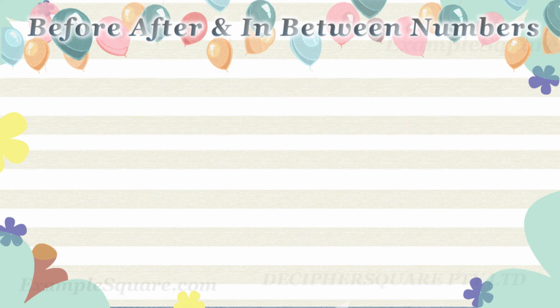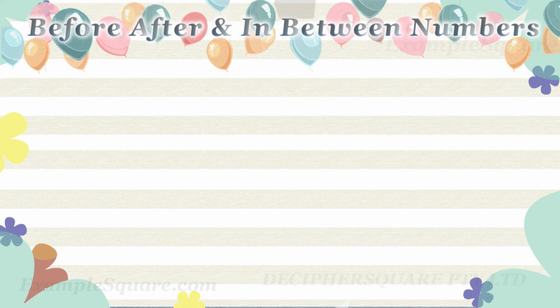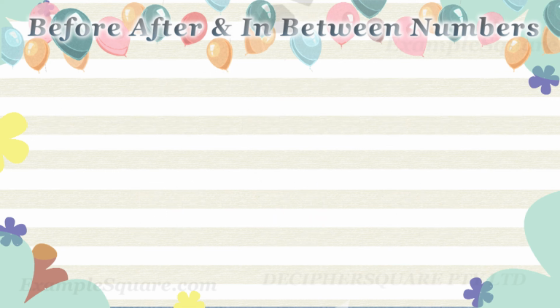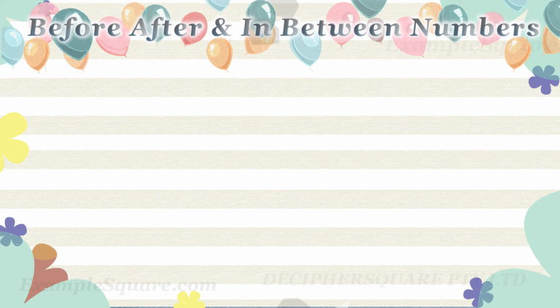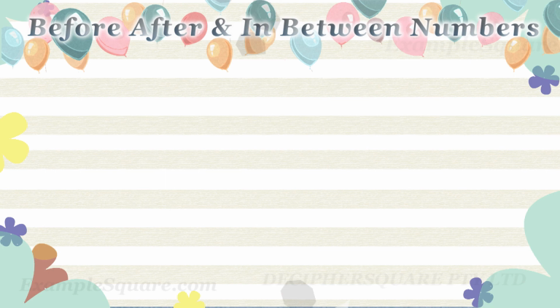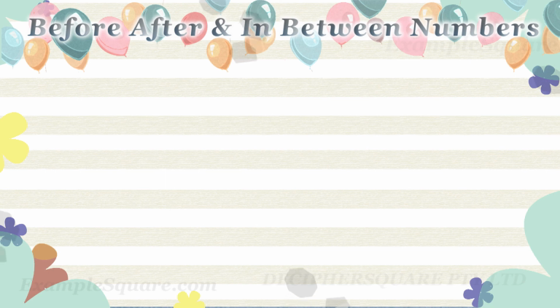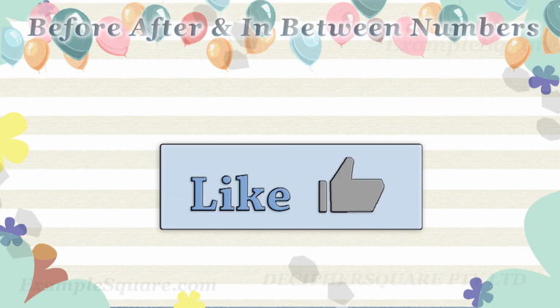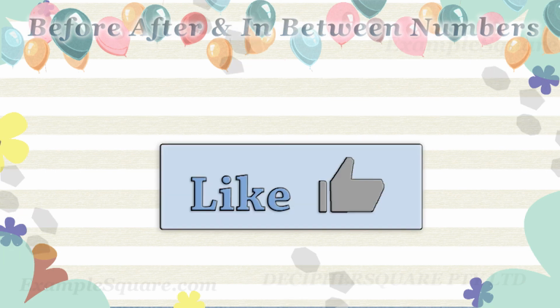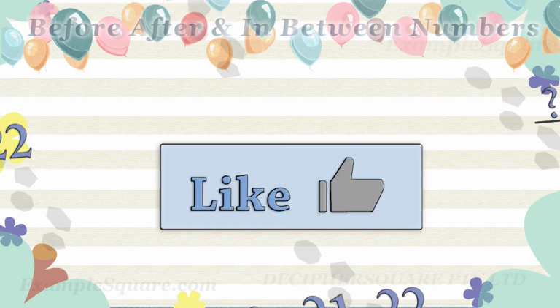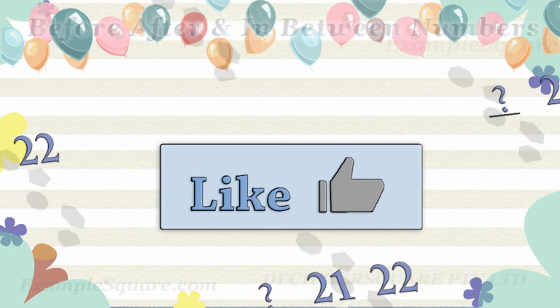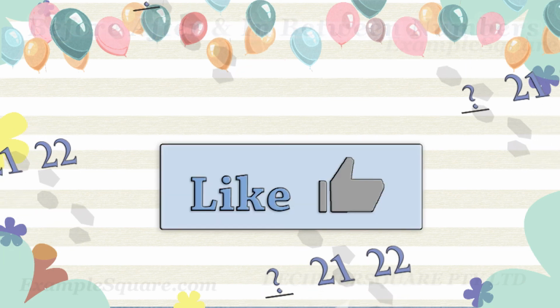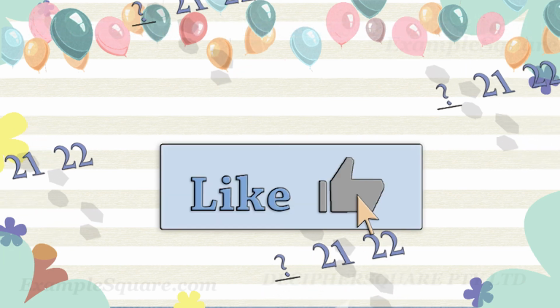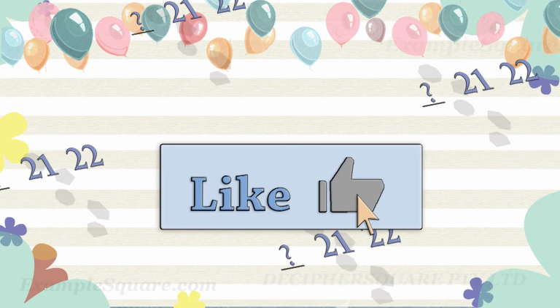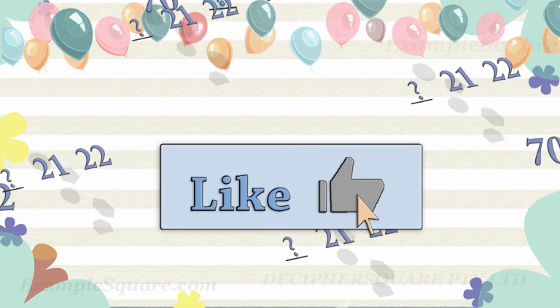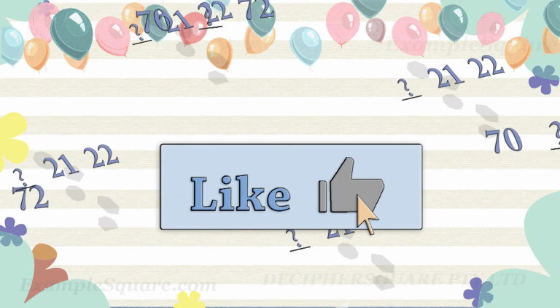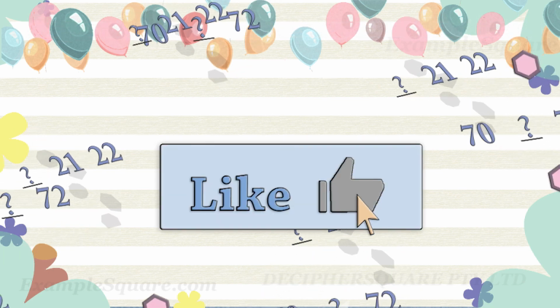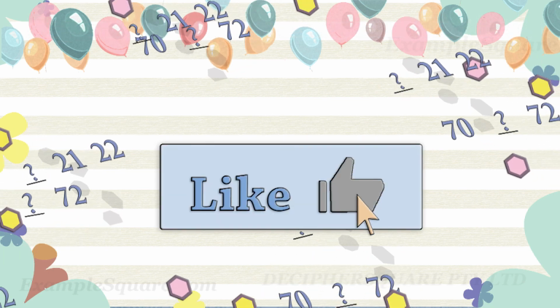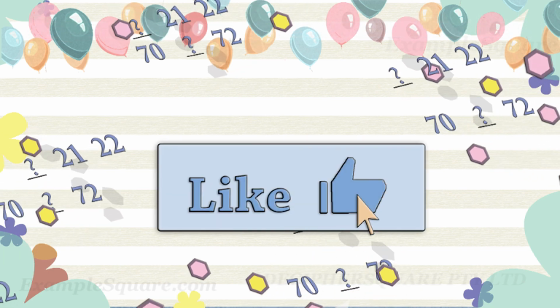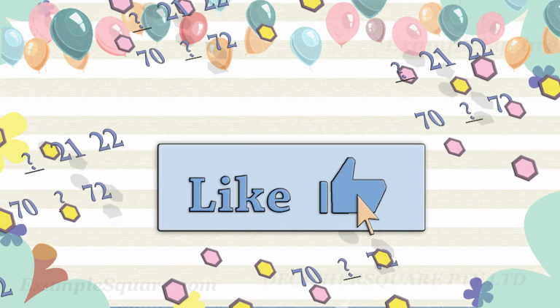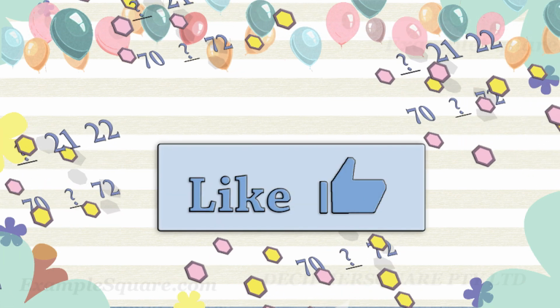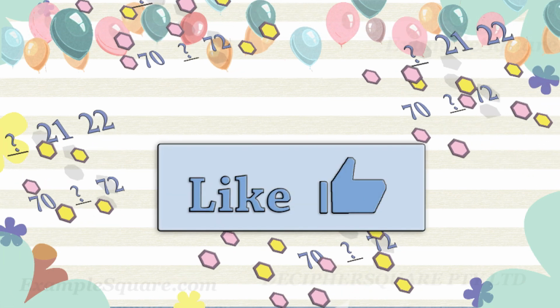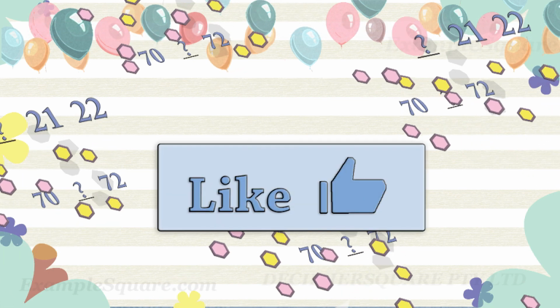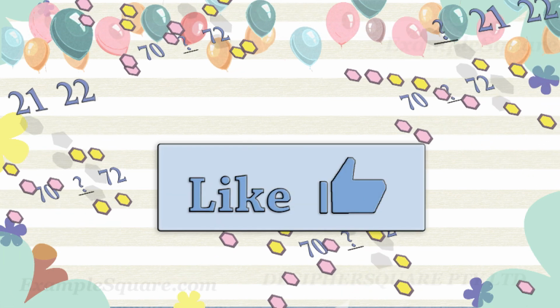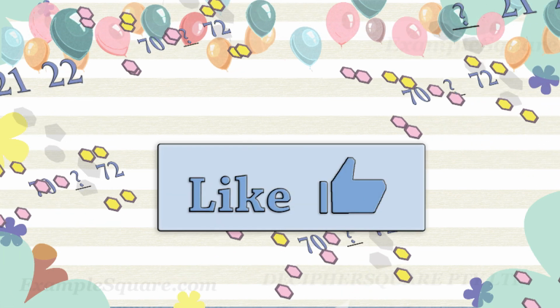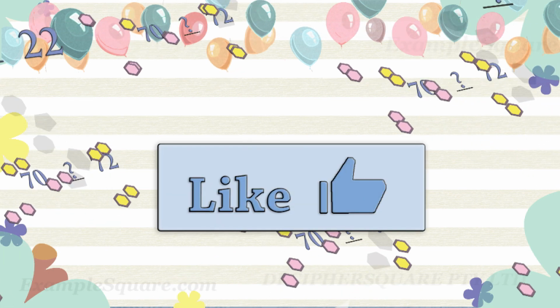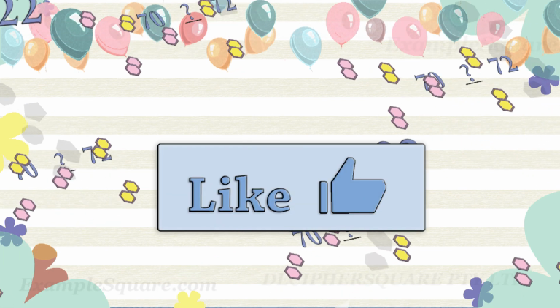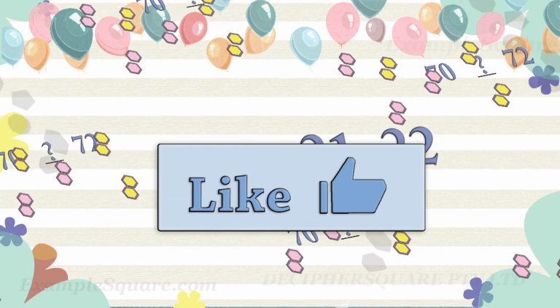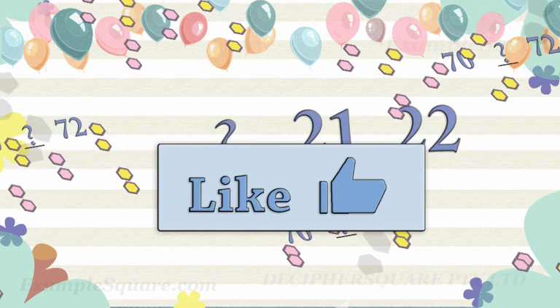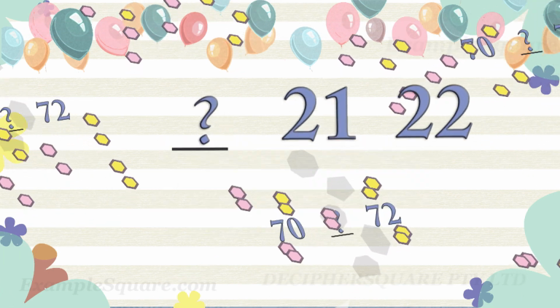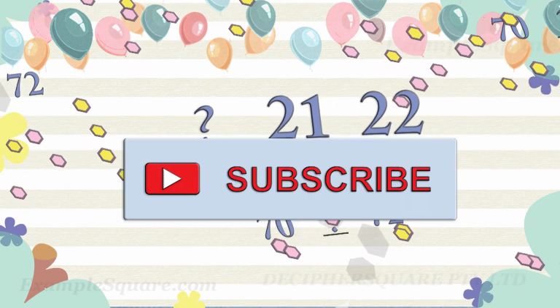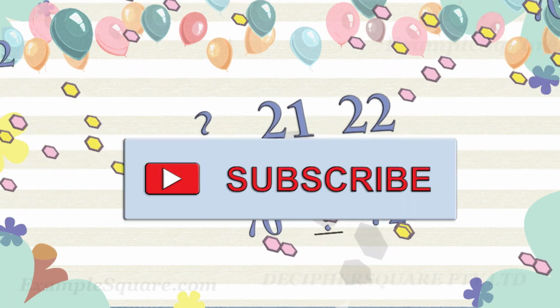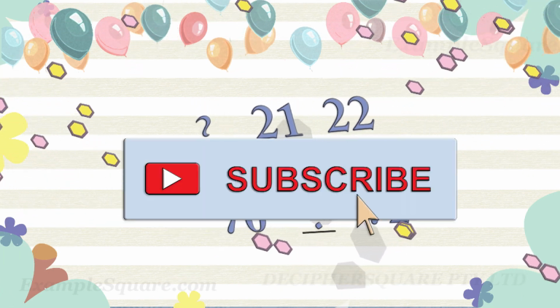If you like this video, do give it a thumbs up and click on subscribe if you would like to get updates about new videos on this channel.